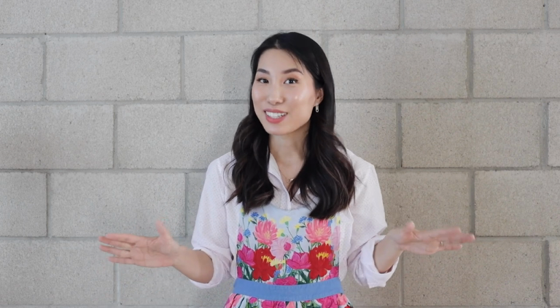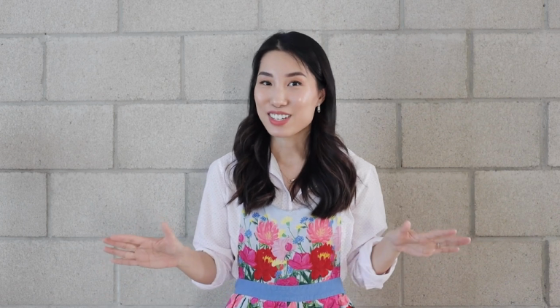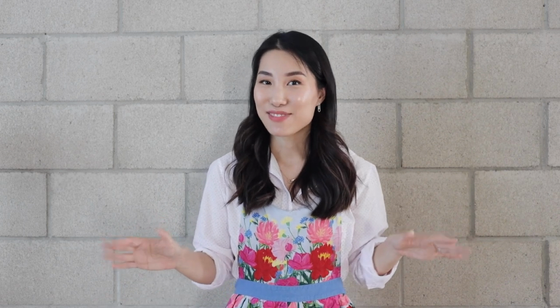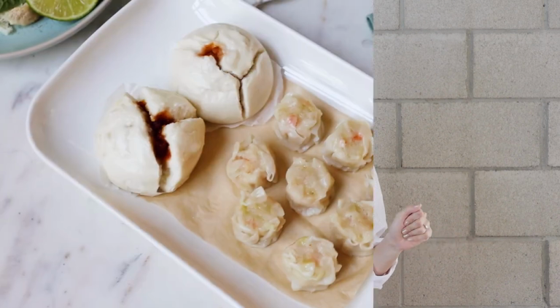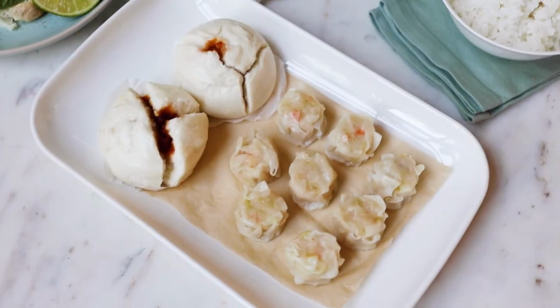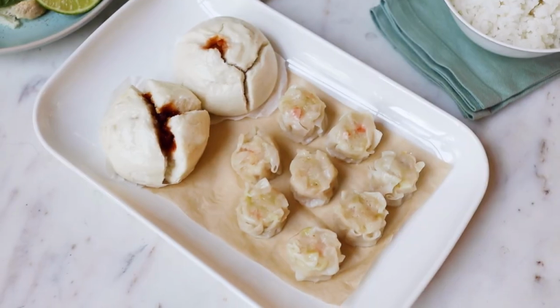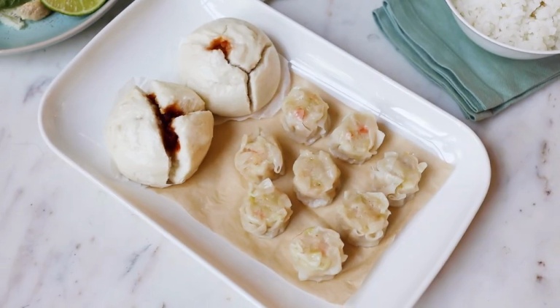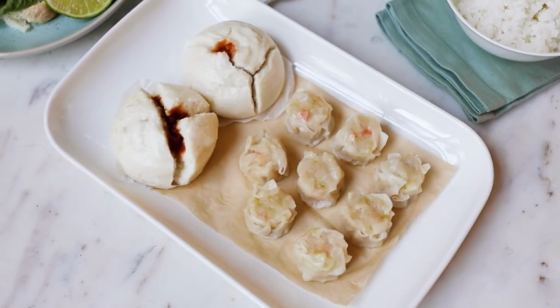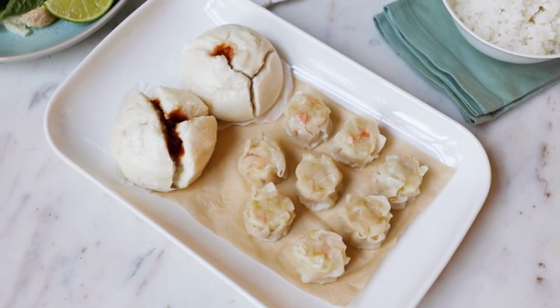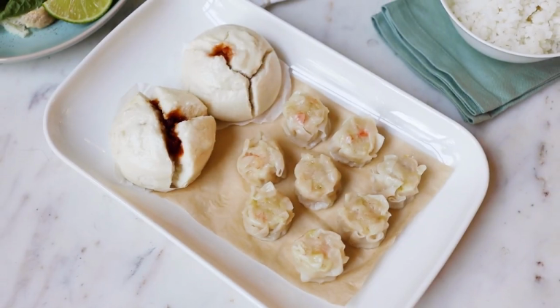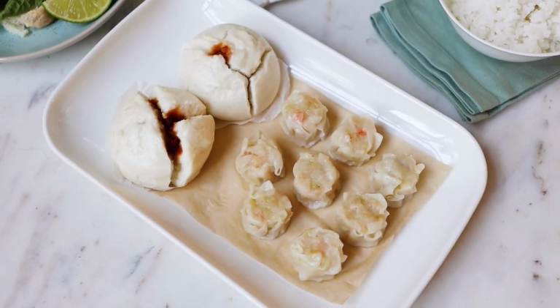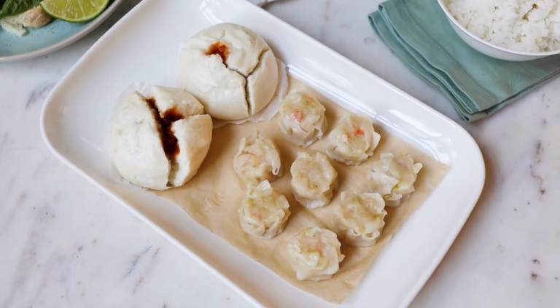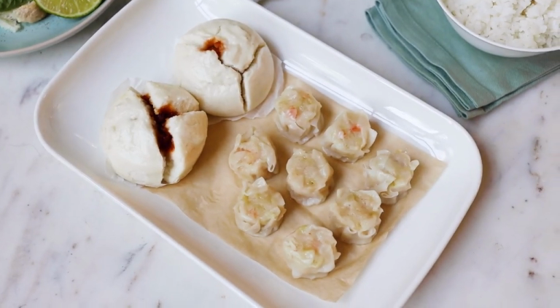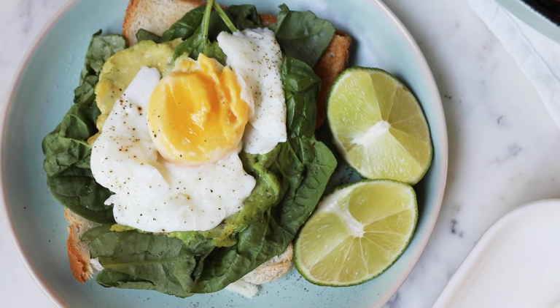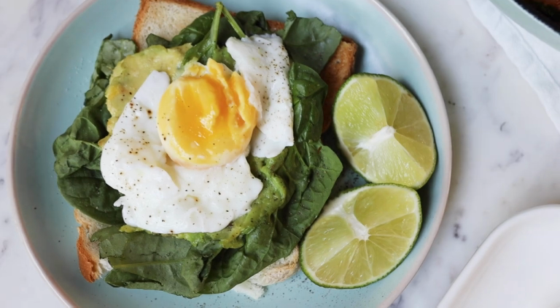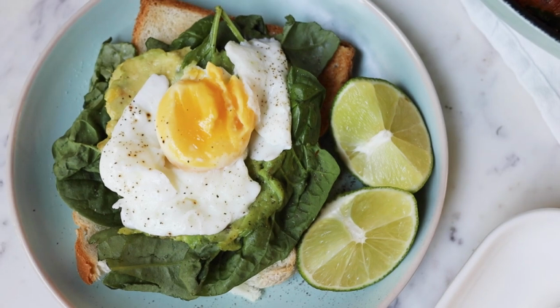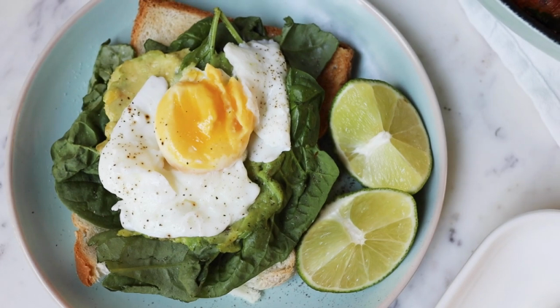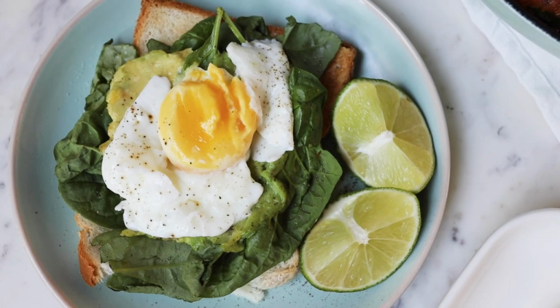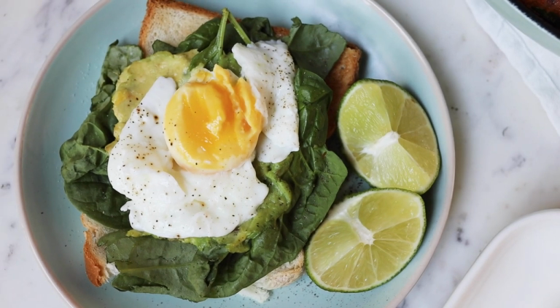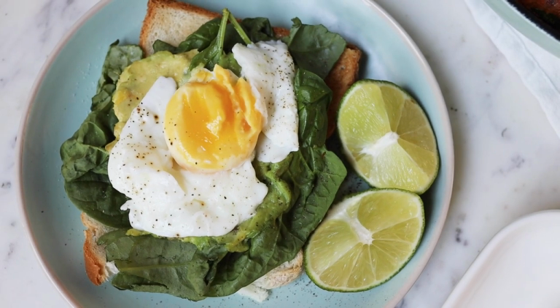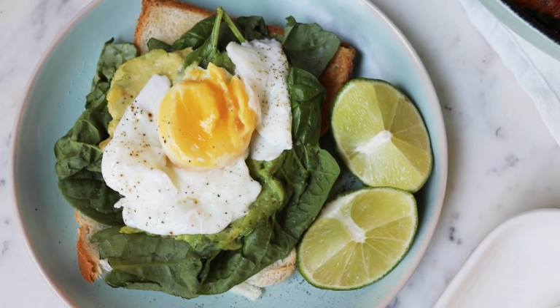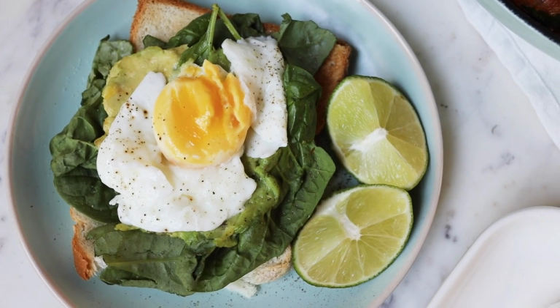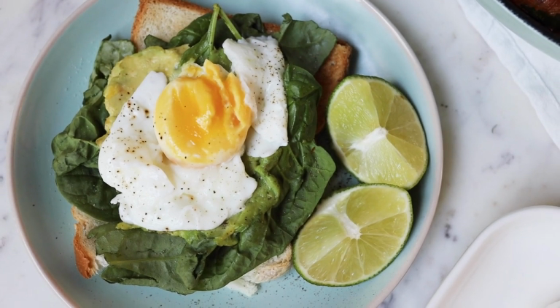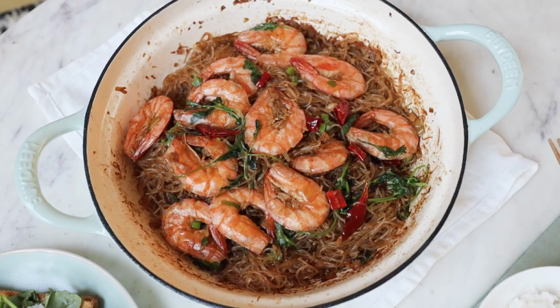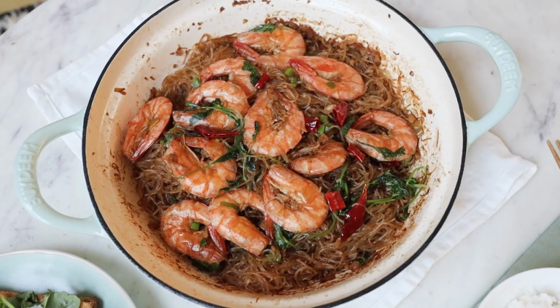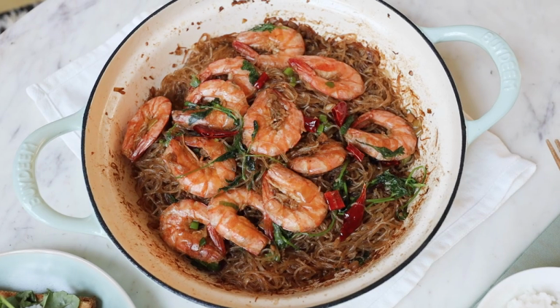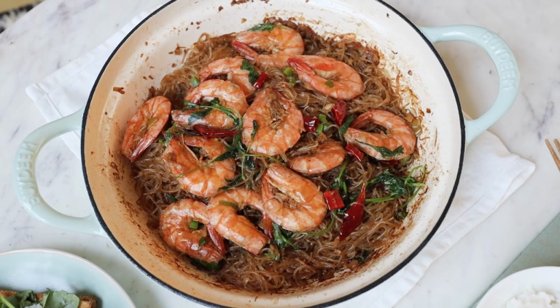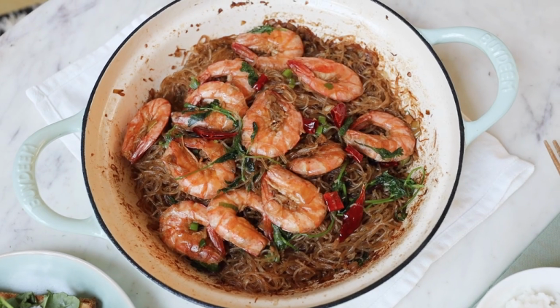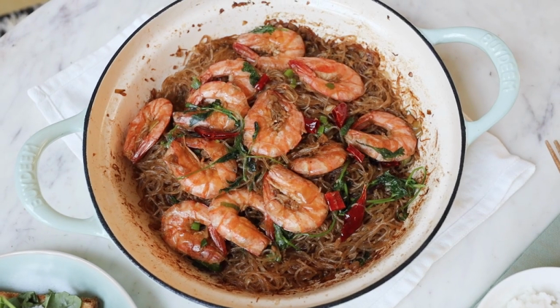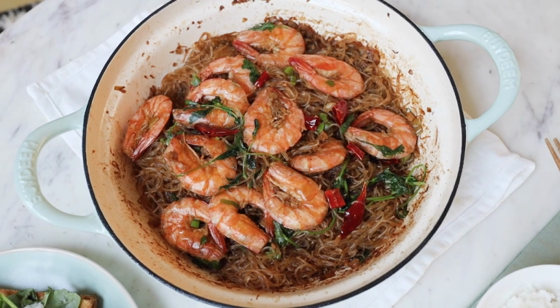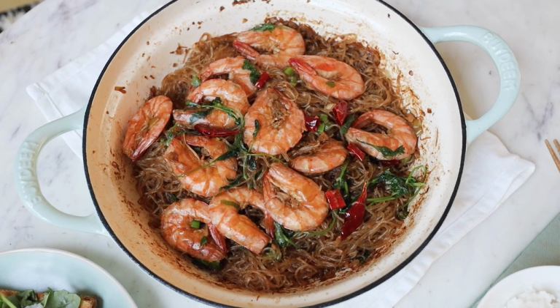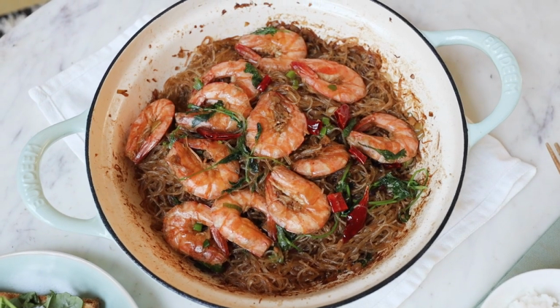Today we're gonna steam dim sum, make avocado toast, and make a stir-fried shrimp with rice noodle. Let's go to the kitchen!